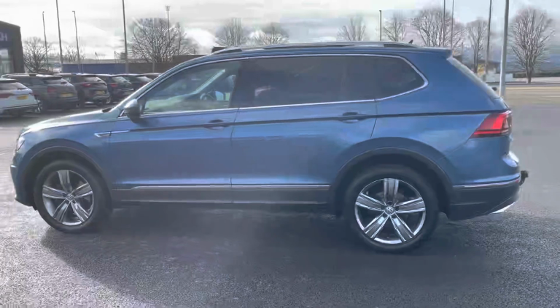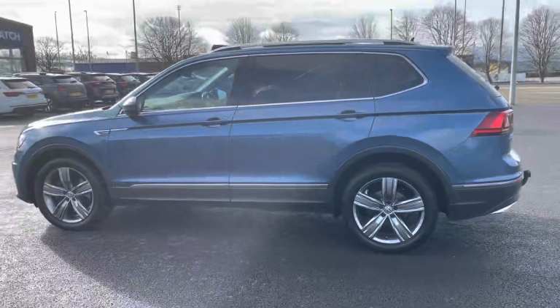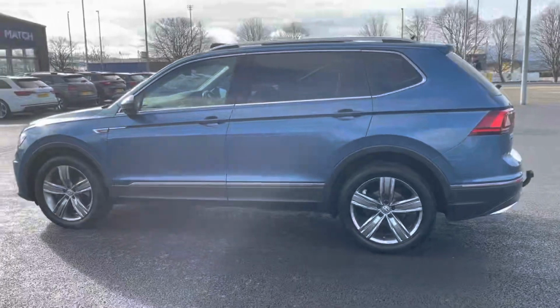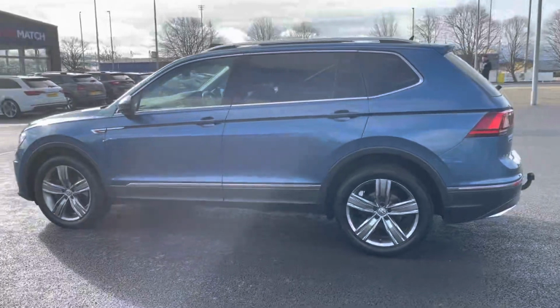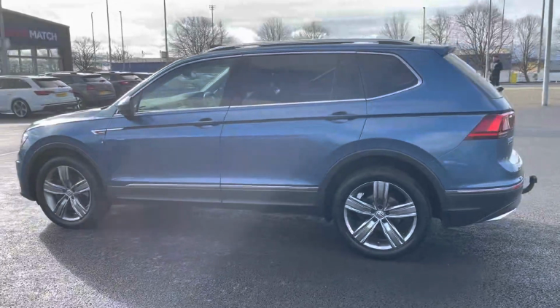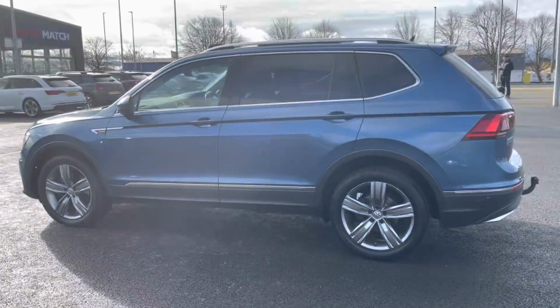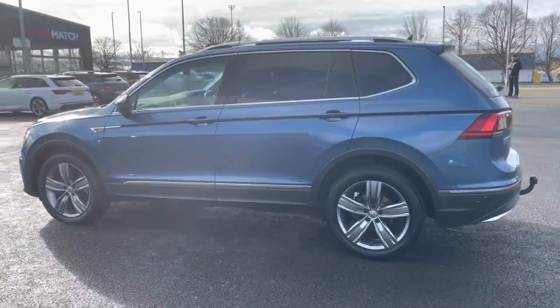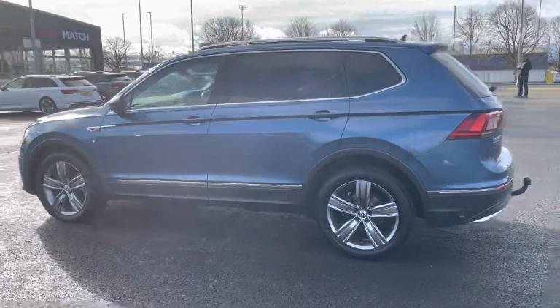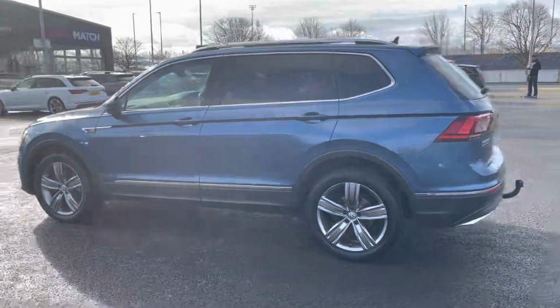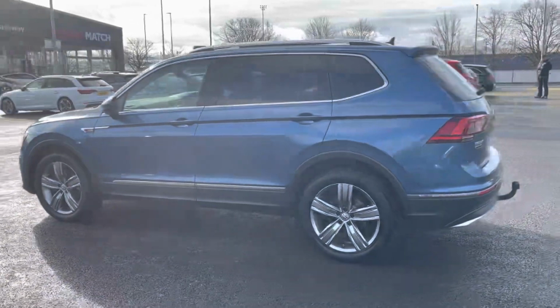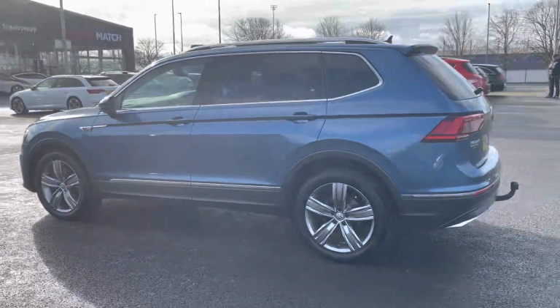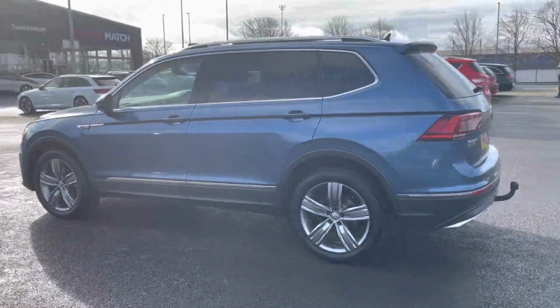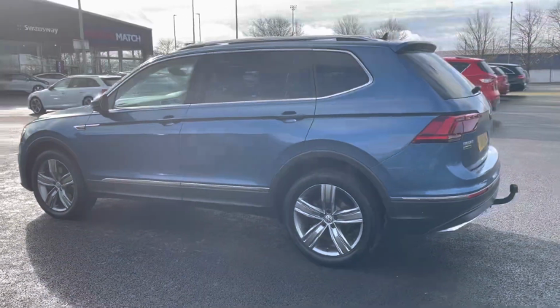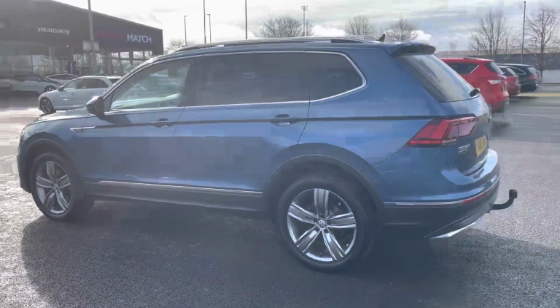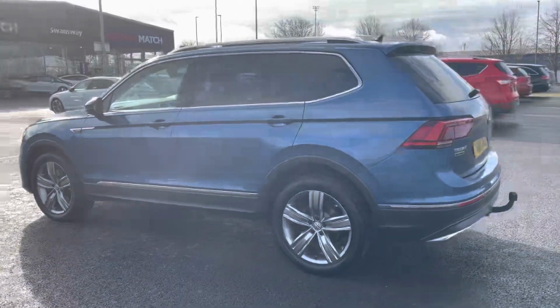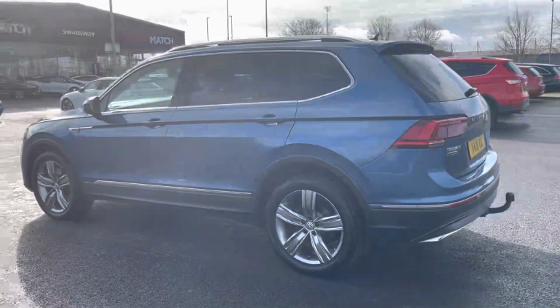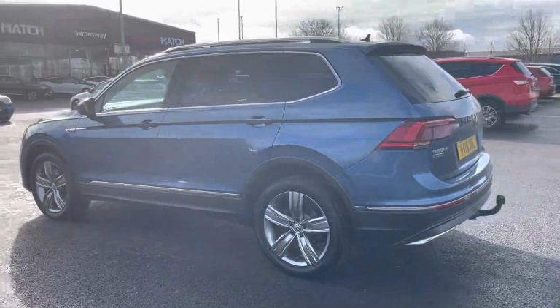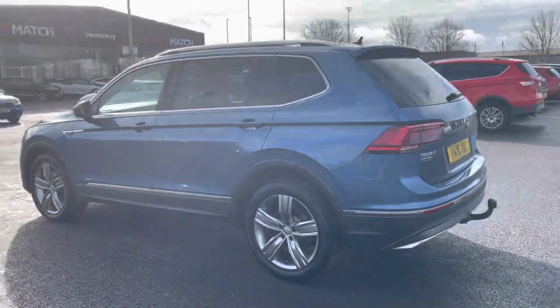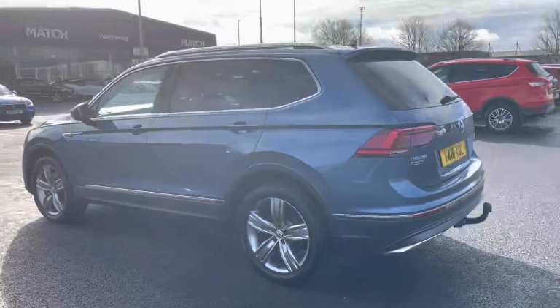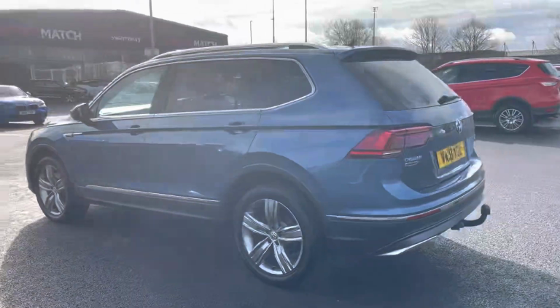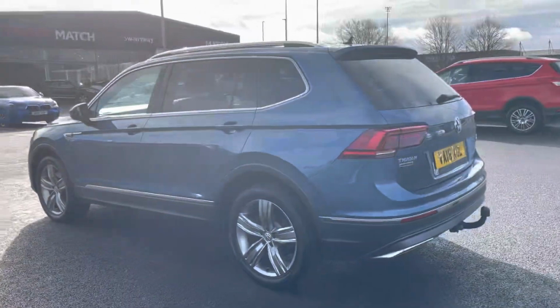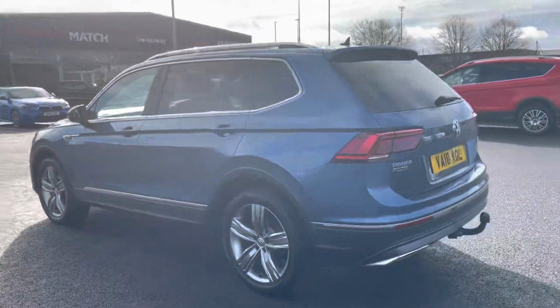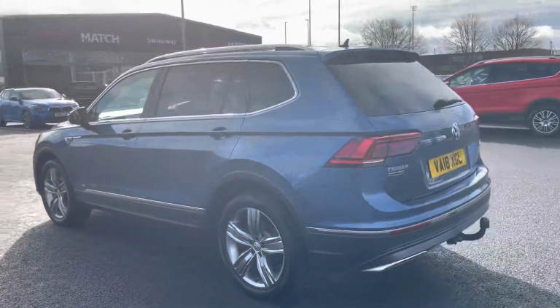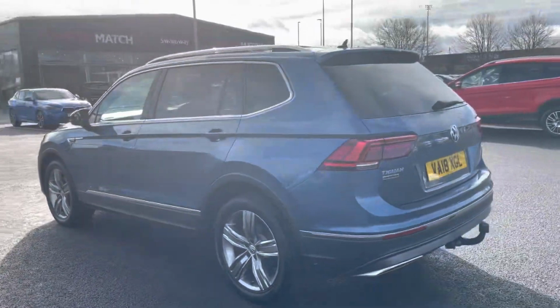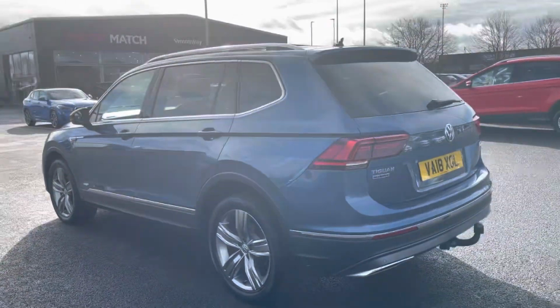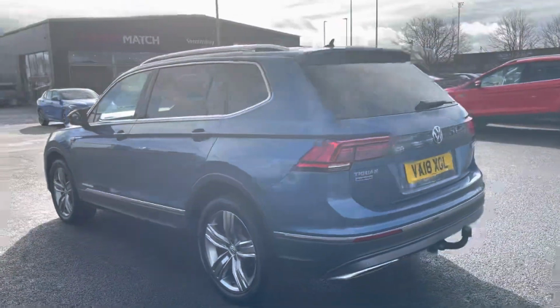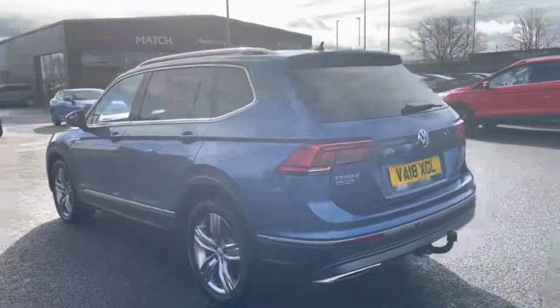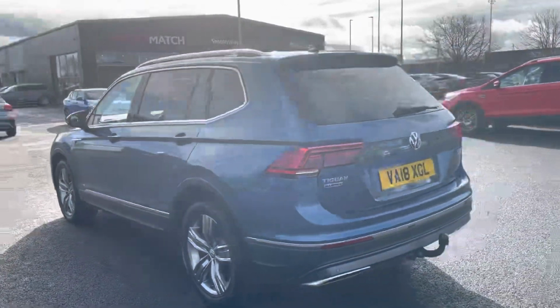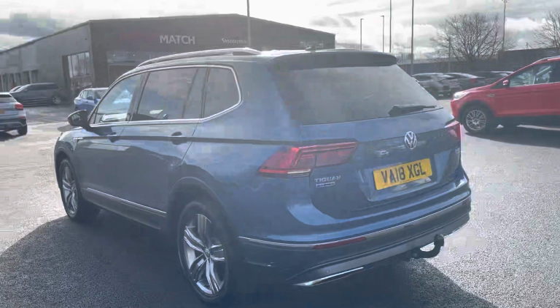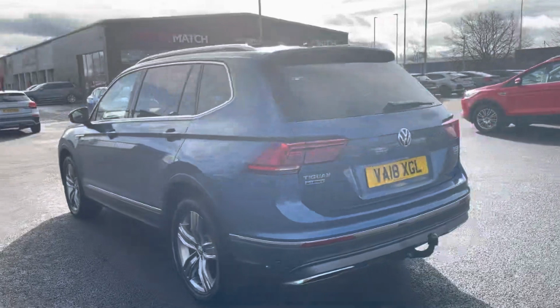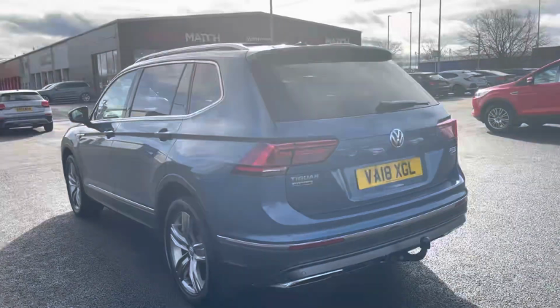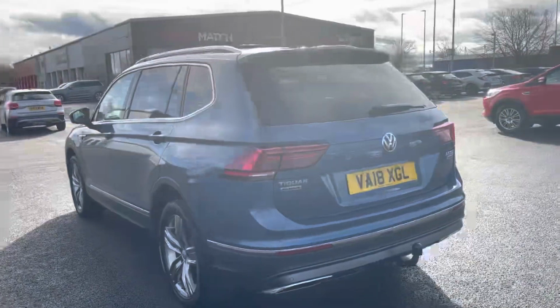If you would like to put yourself in for a test drive in this car, please give us a call on 01244 311404.